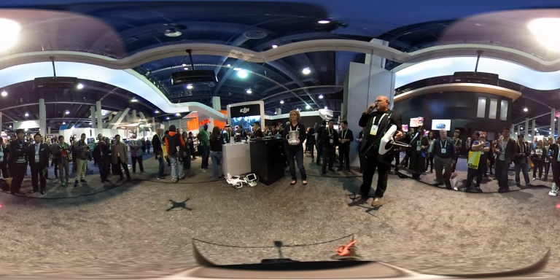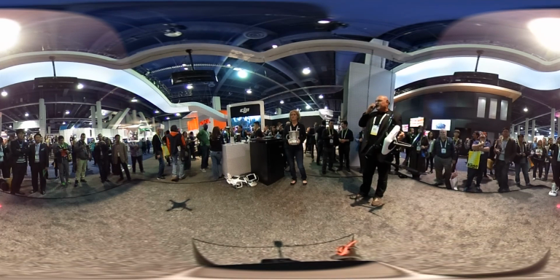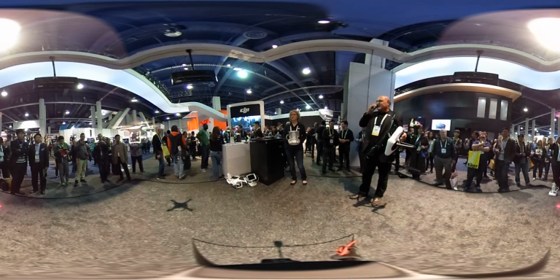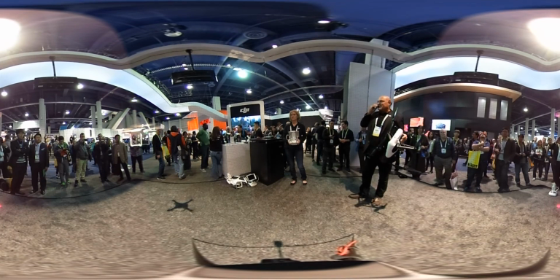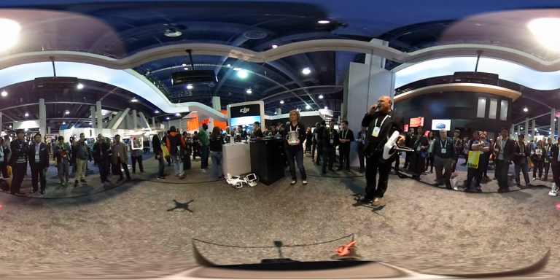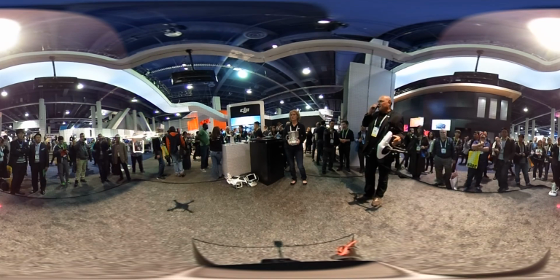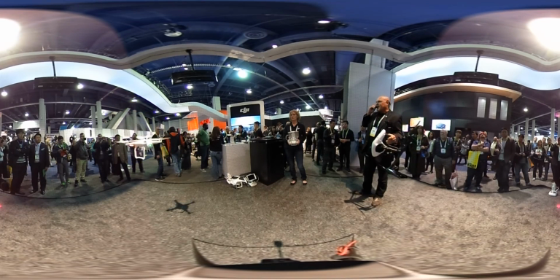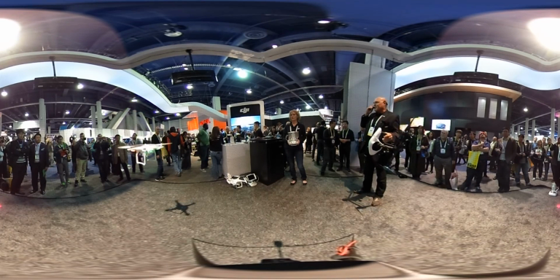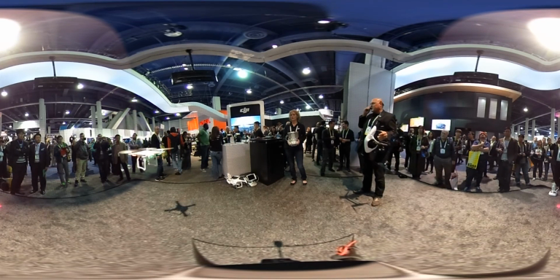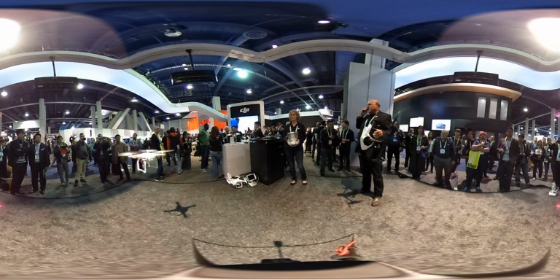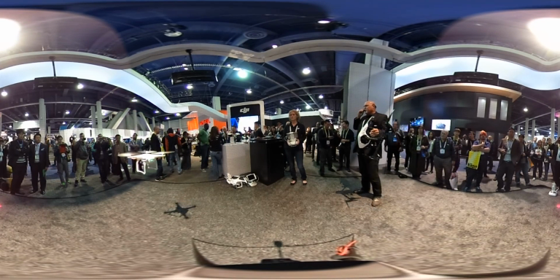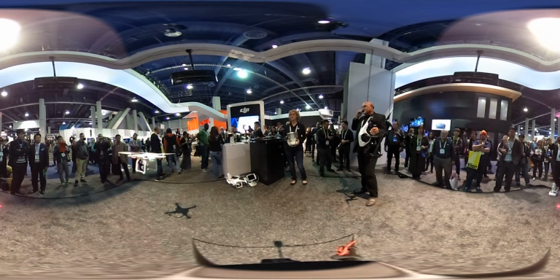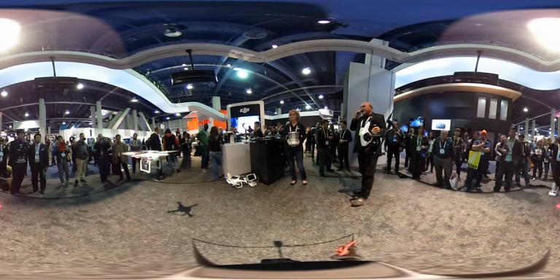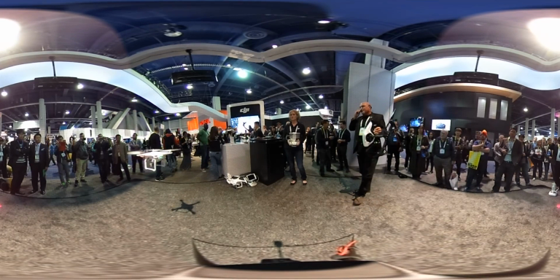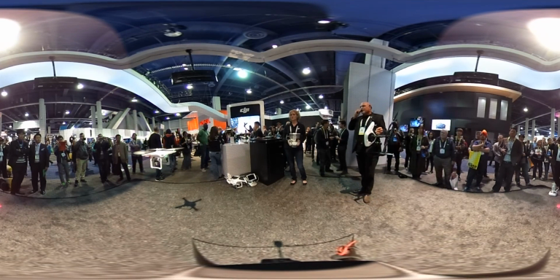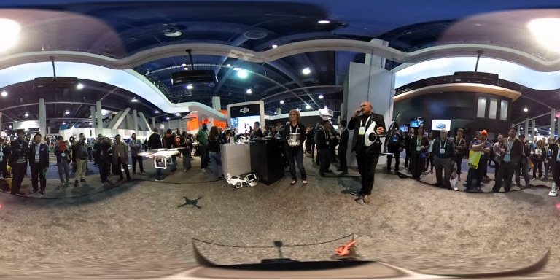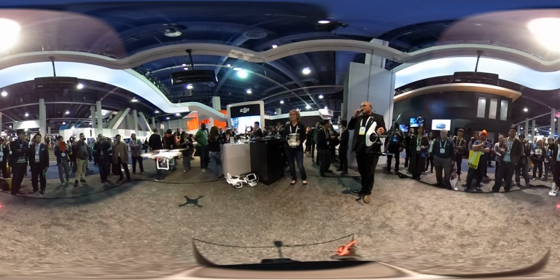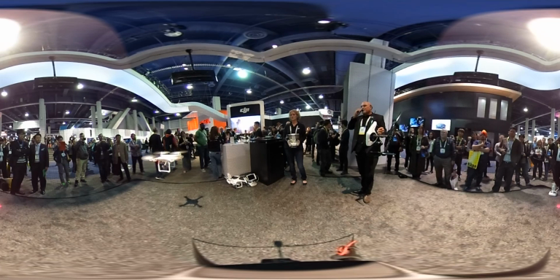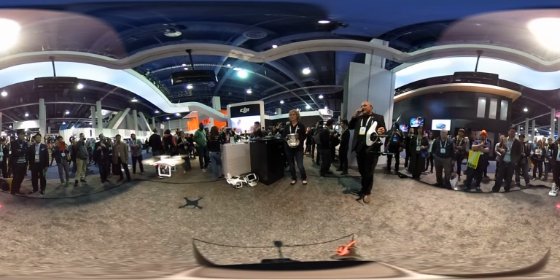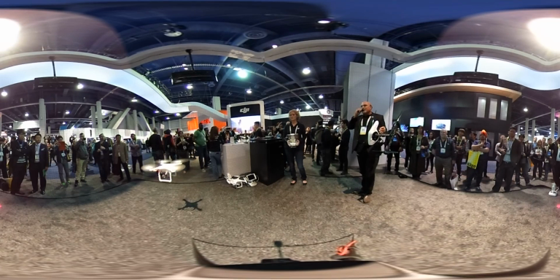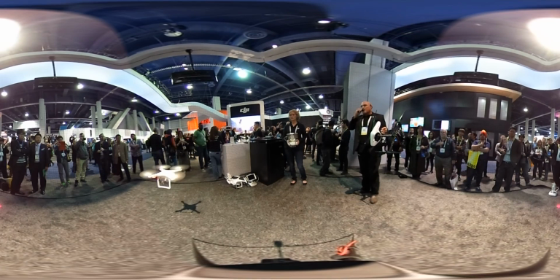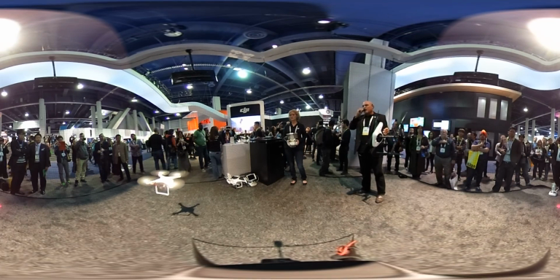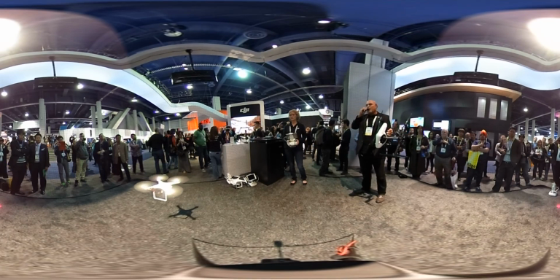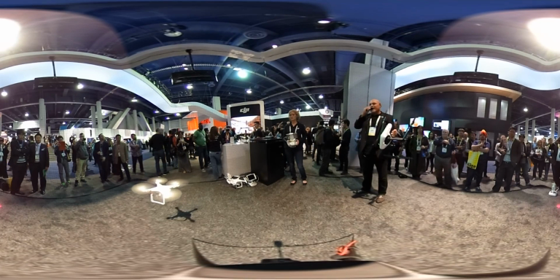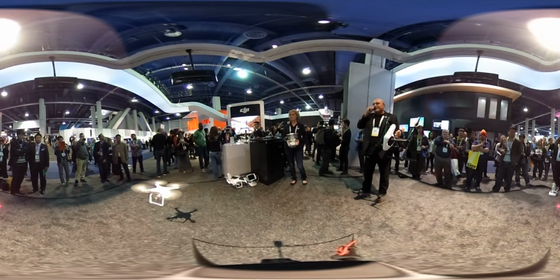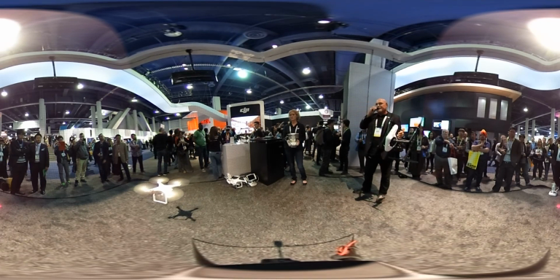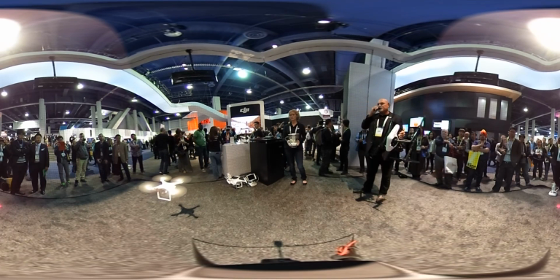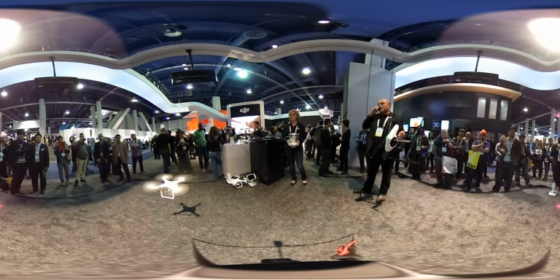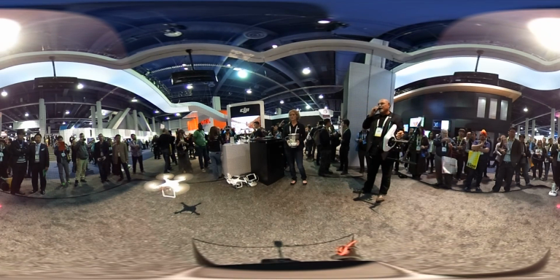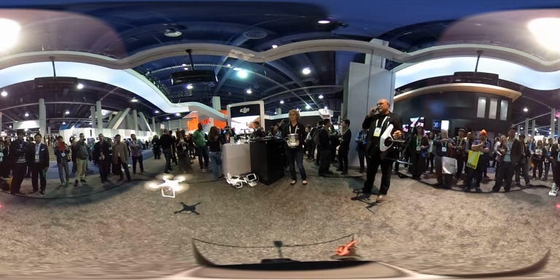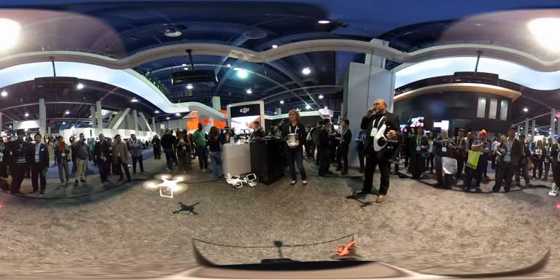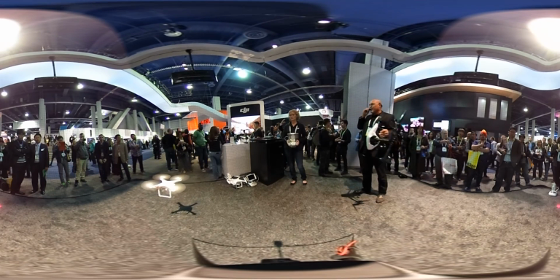You can see exactly what the camera sees in real time, up to a mile and a quarter — two kilometers — away.